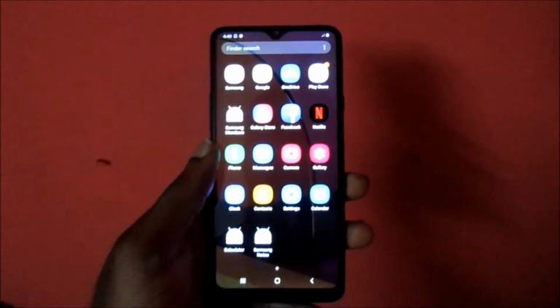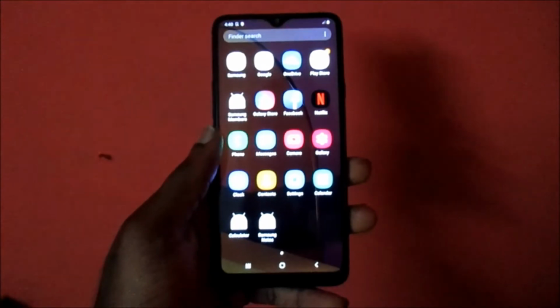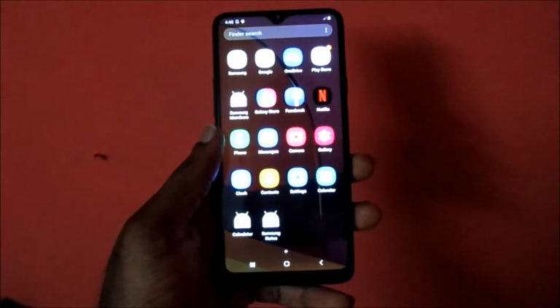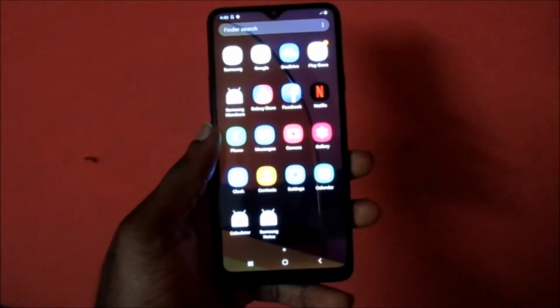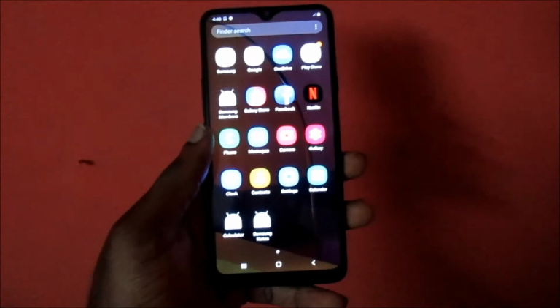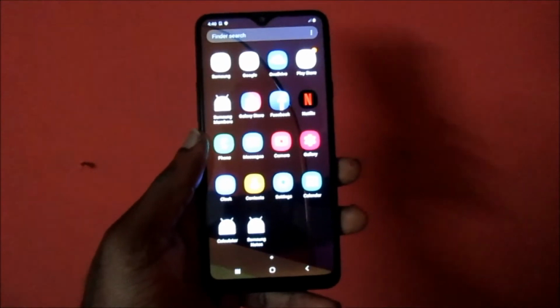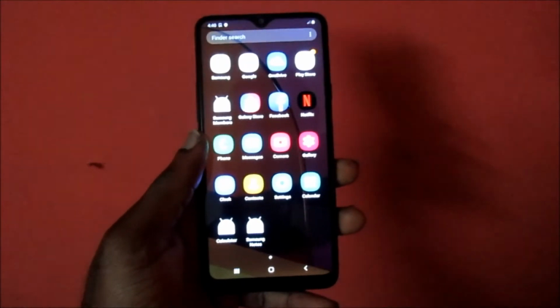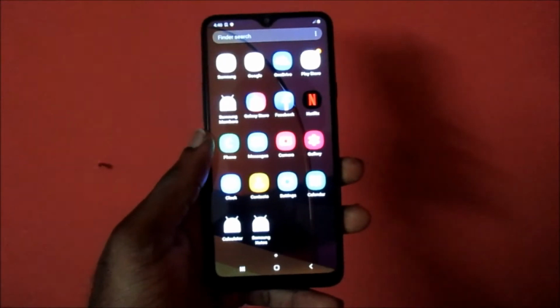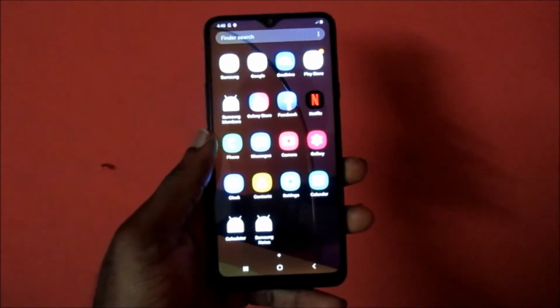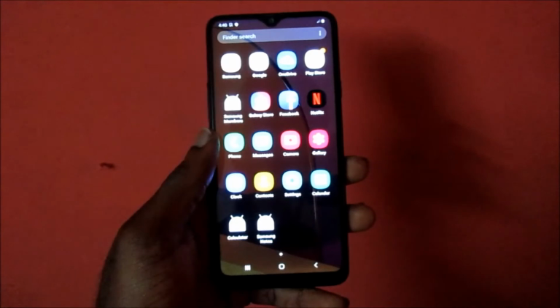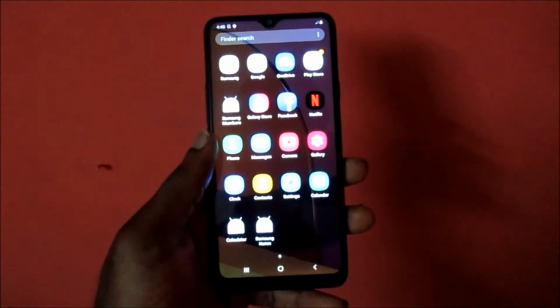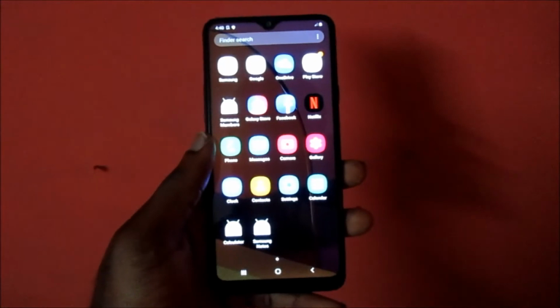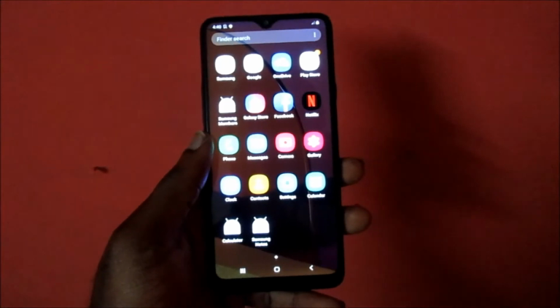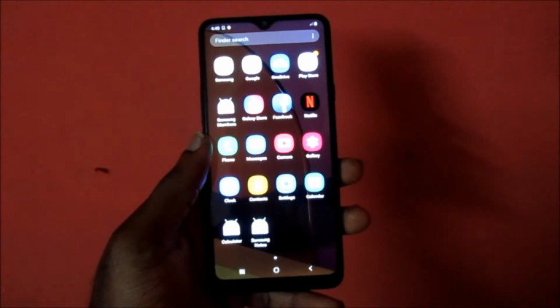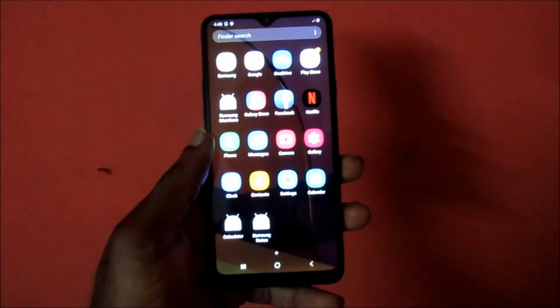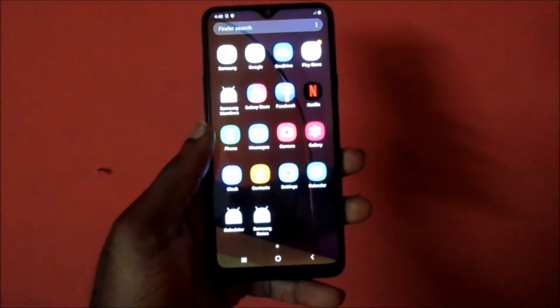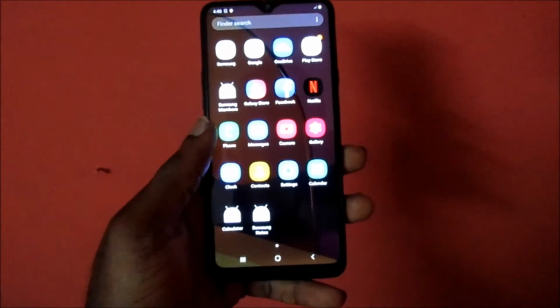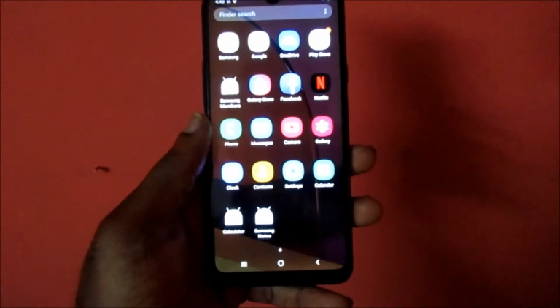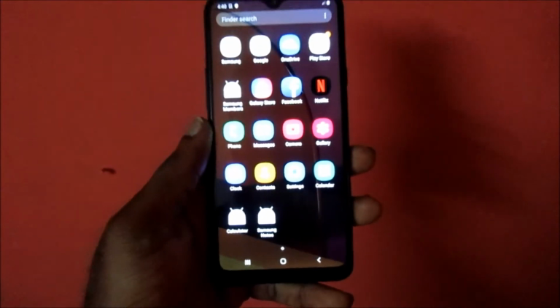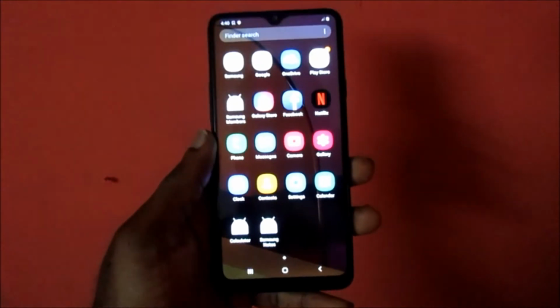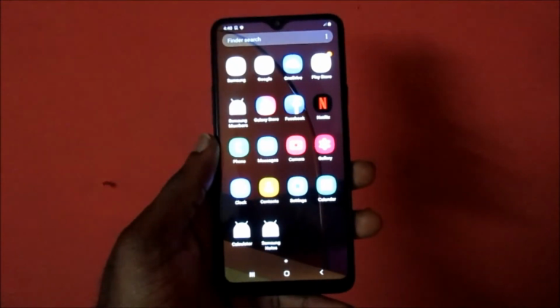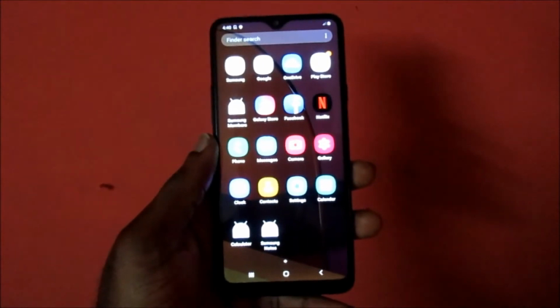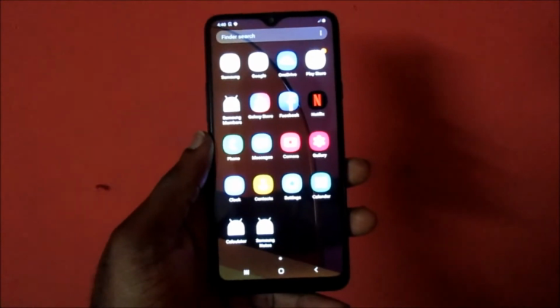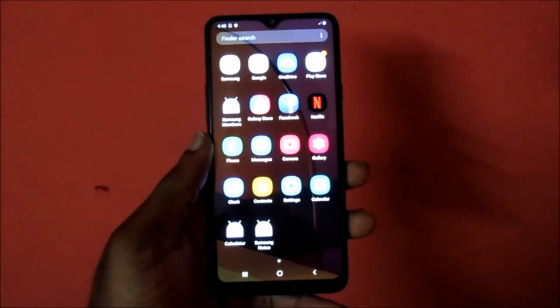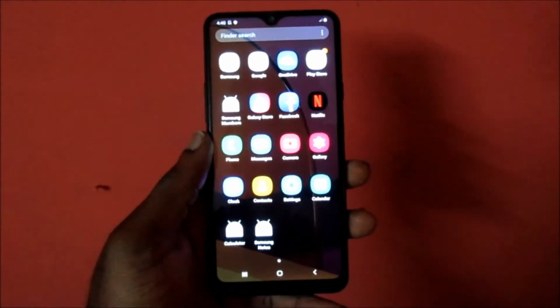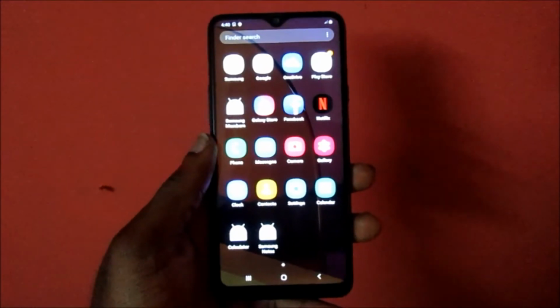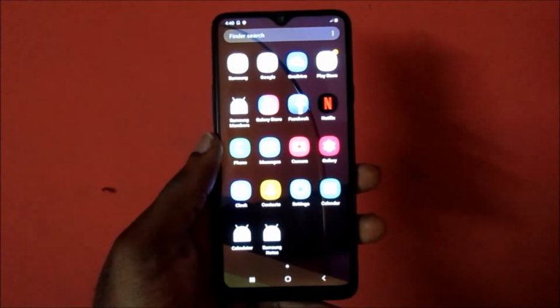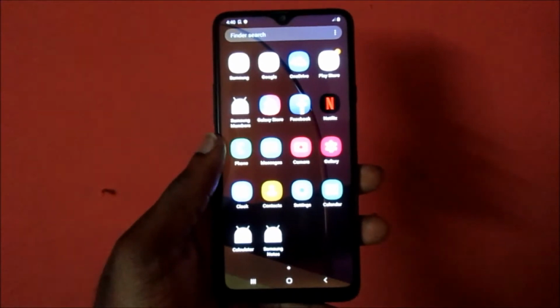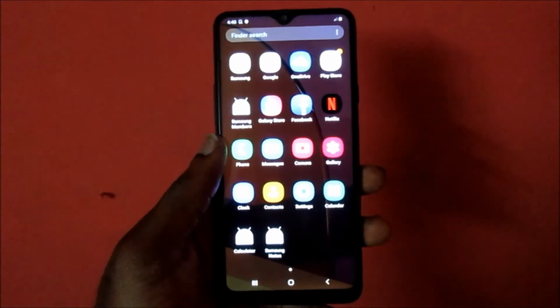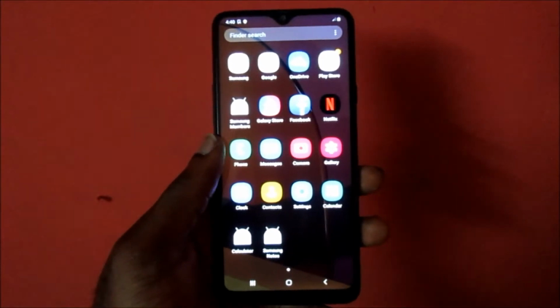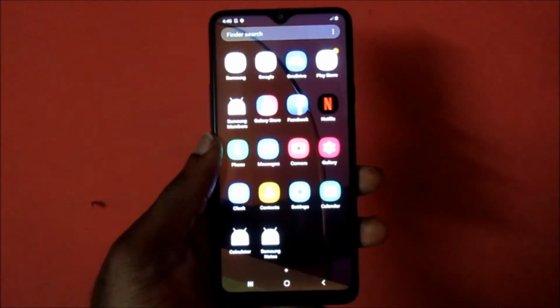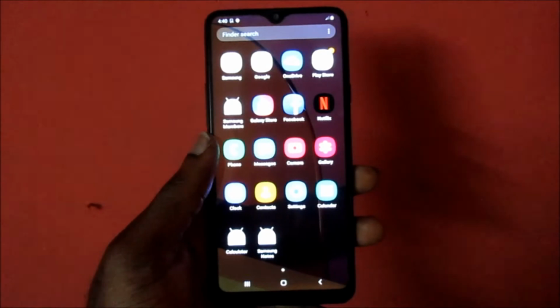Hi guys, Lenz here. In this video, I am going to show you how to set up the face ID for your Samsung Galaxy A20s.